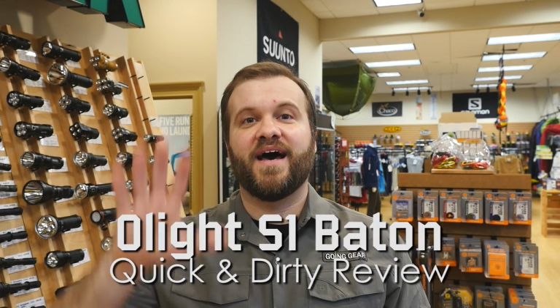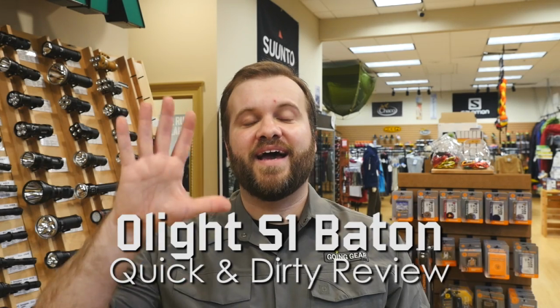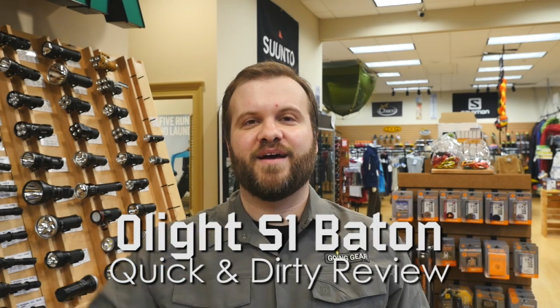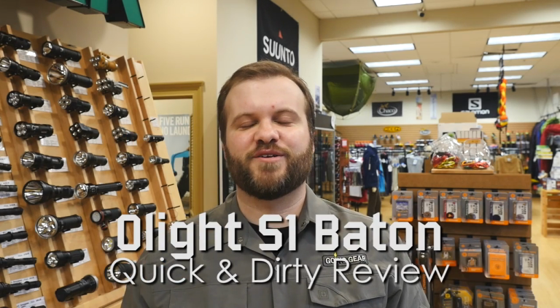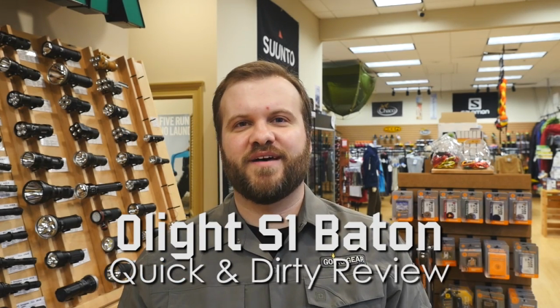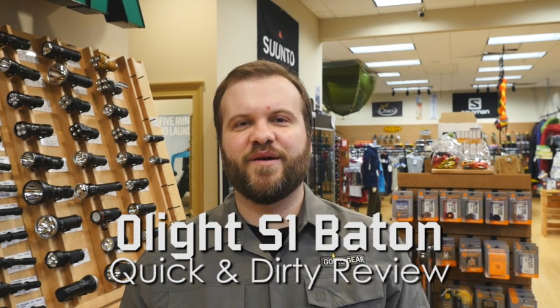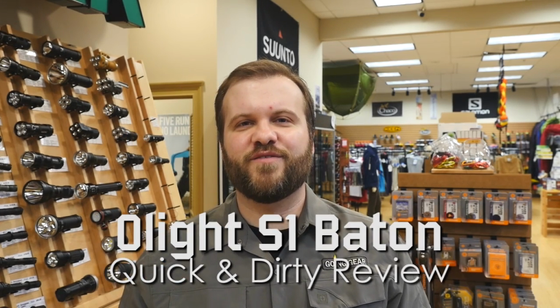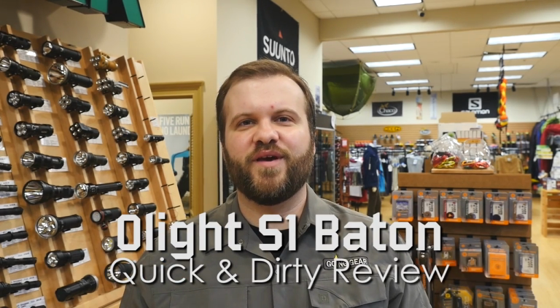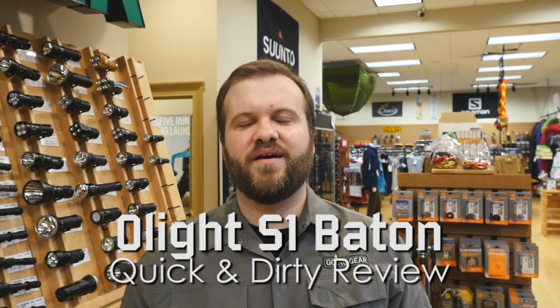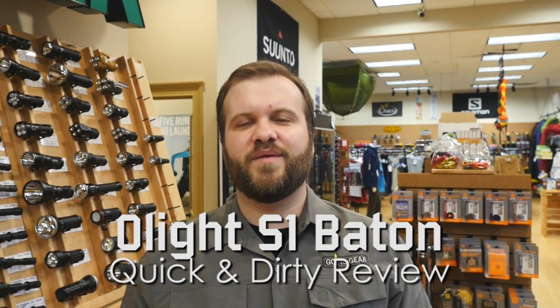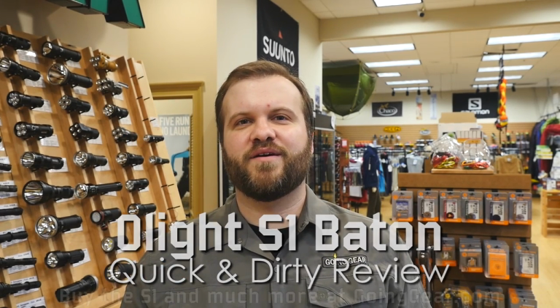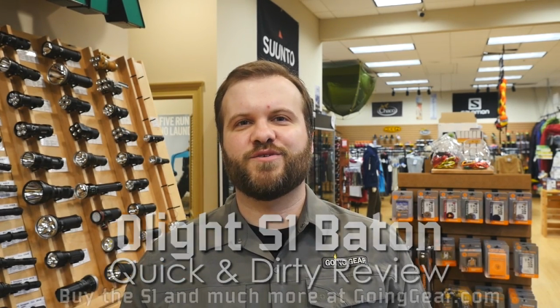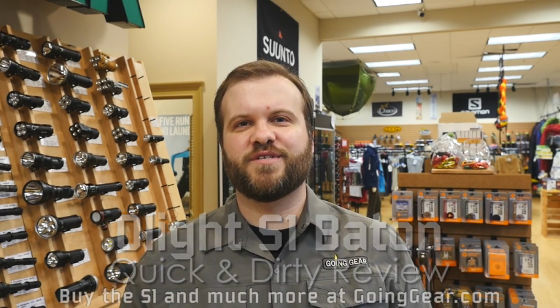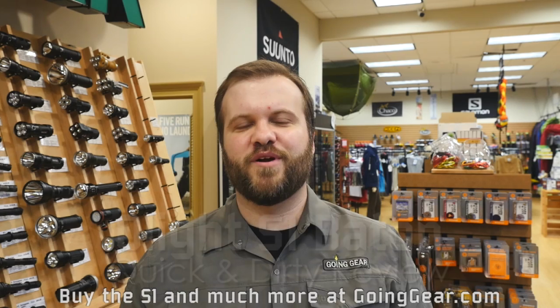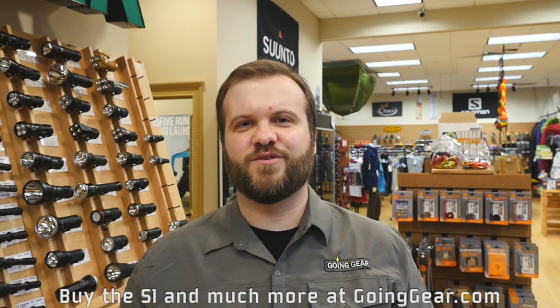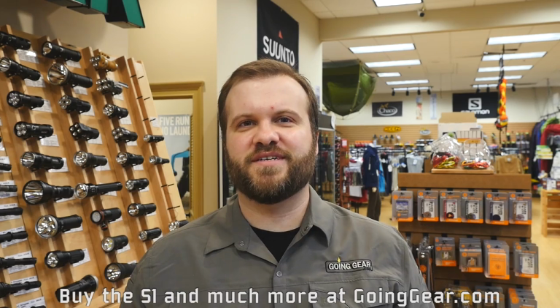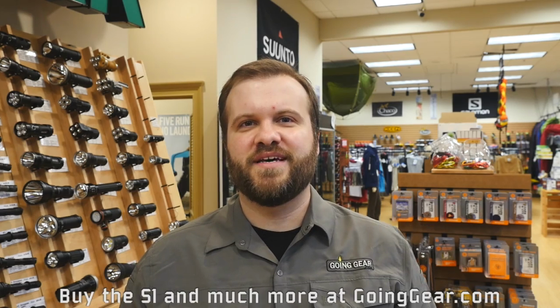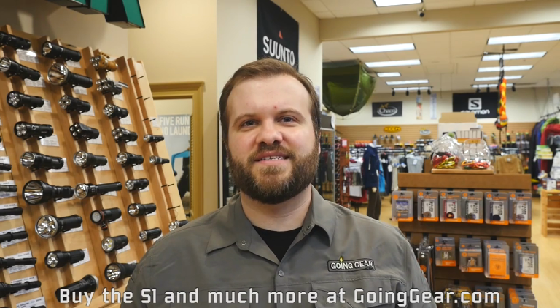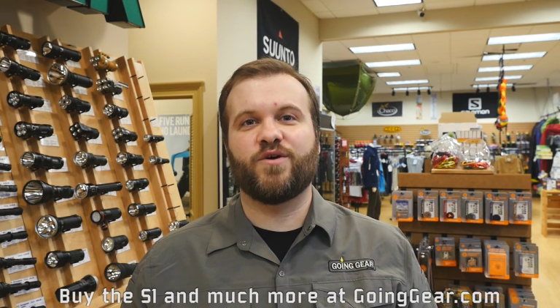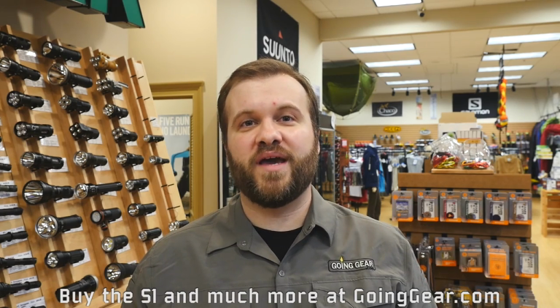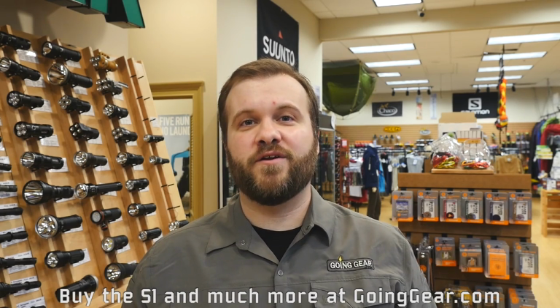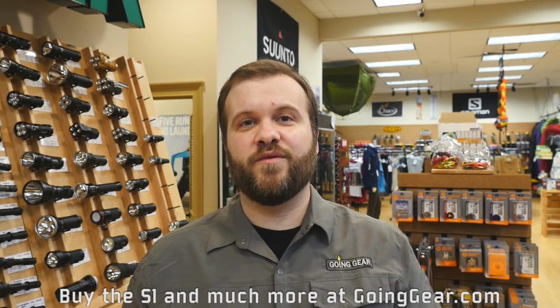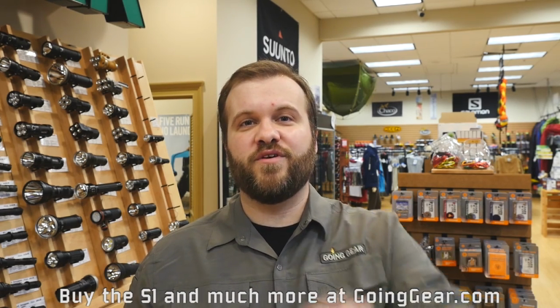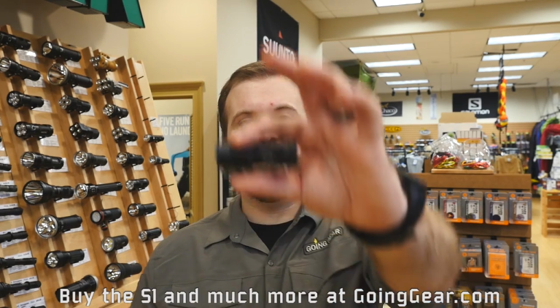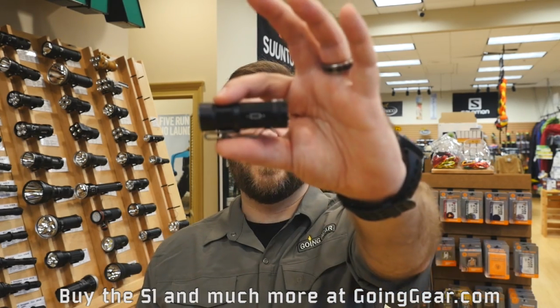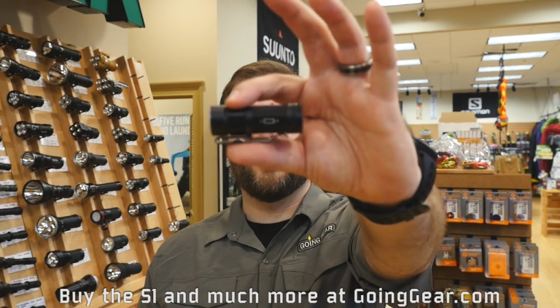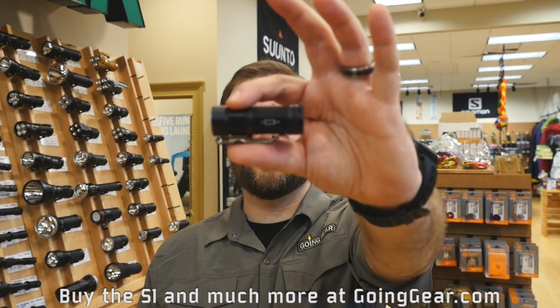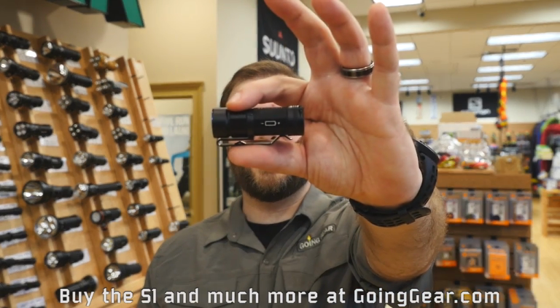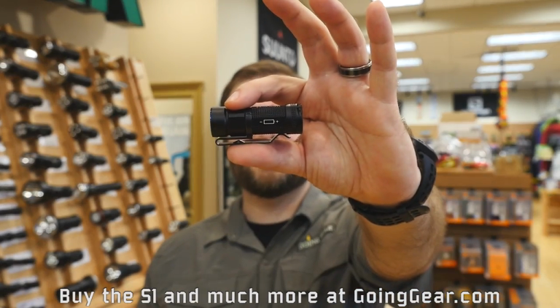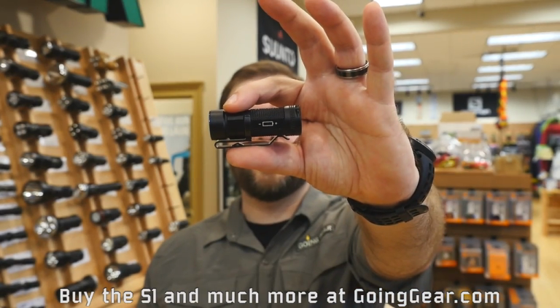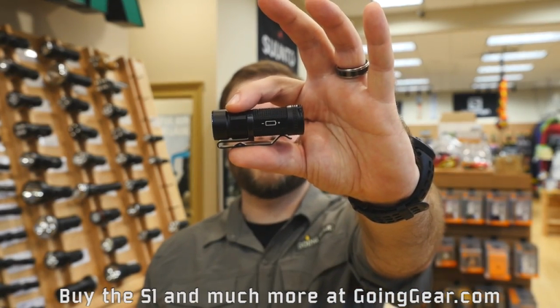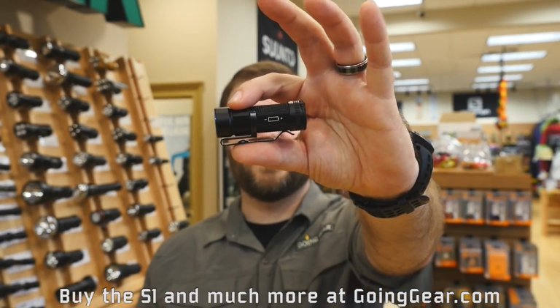Hi, I'm Marshall. I'm the owner of Going Gear and I'm here in our store in Smyrna, Georgia. This is the quick and dirty review of the Olight S1 Baton.